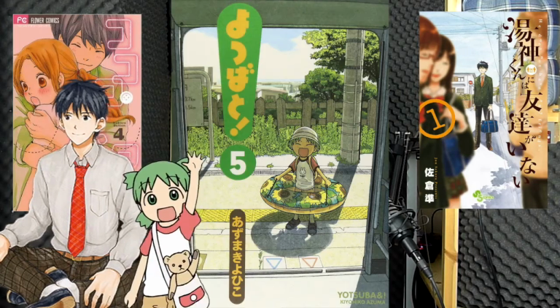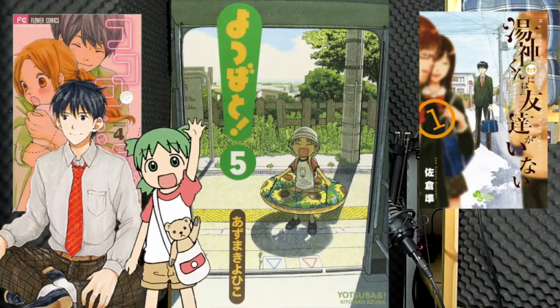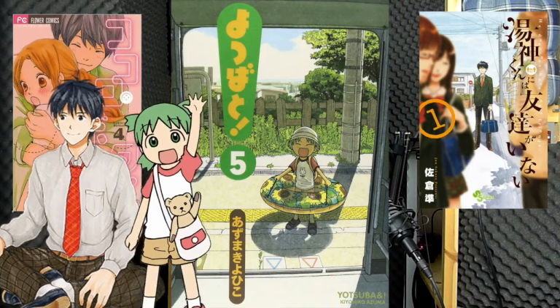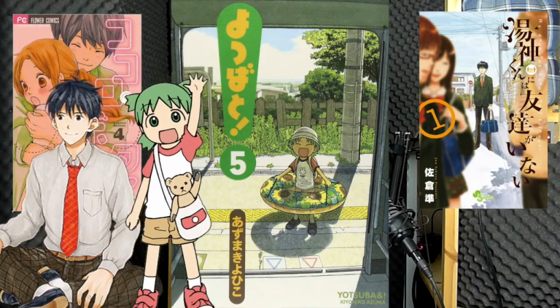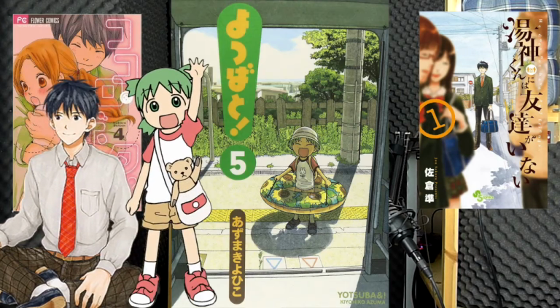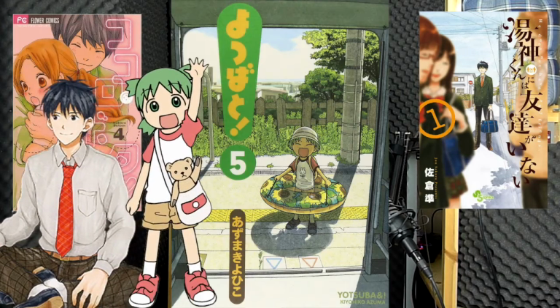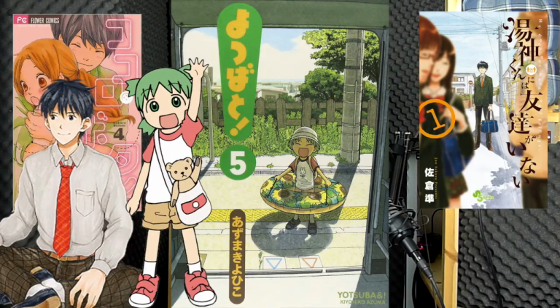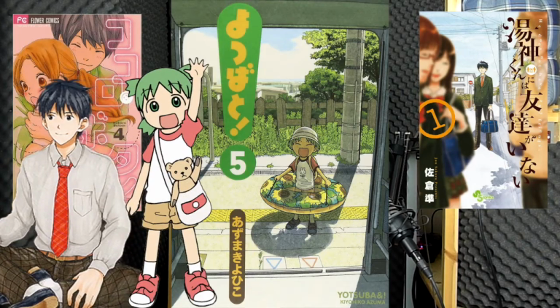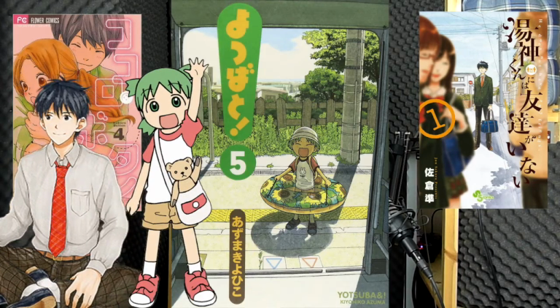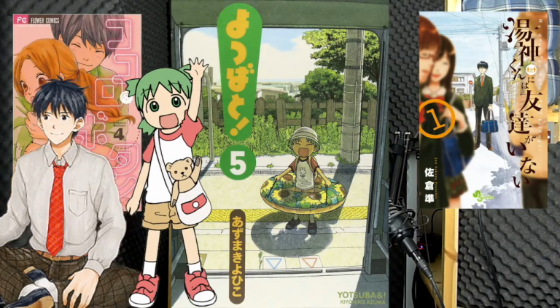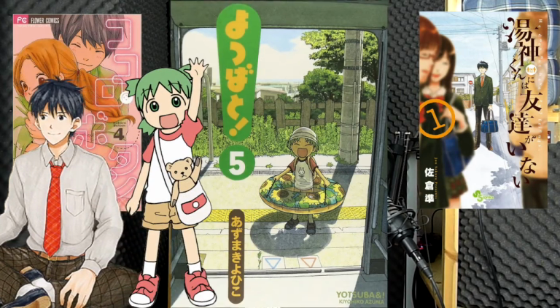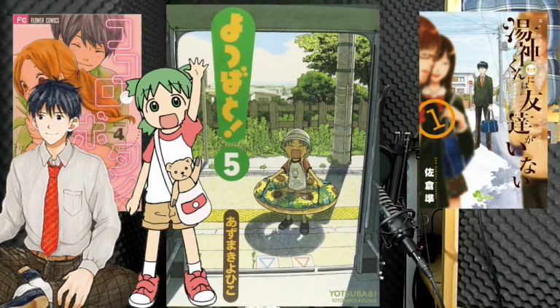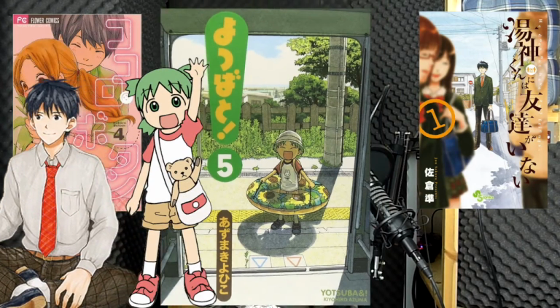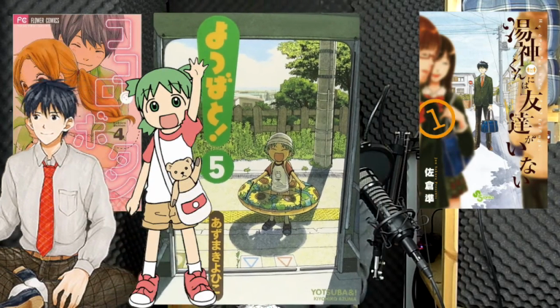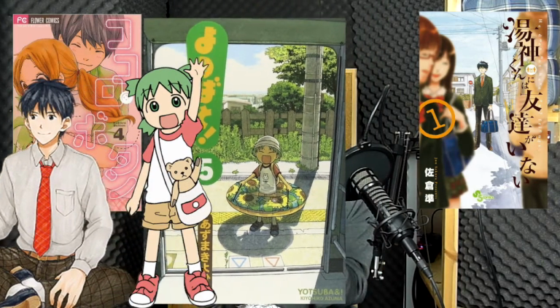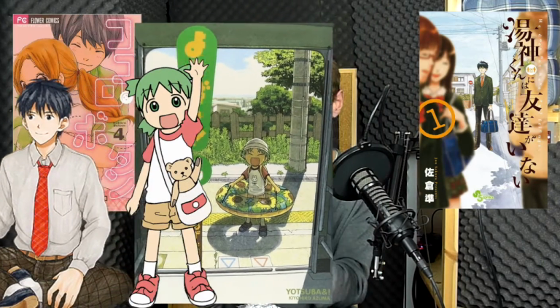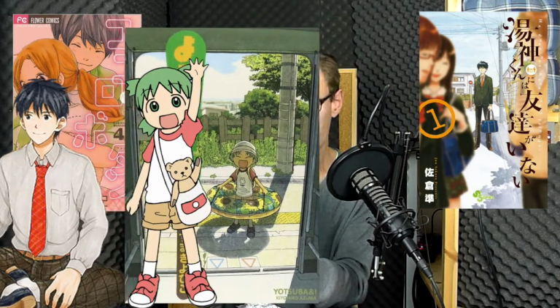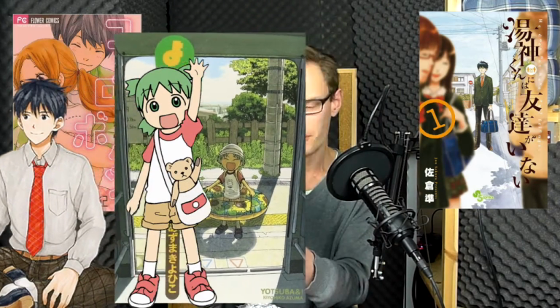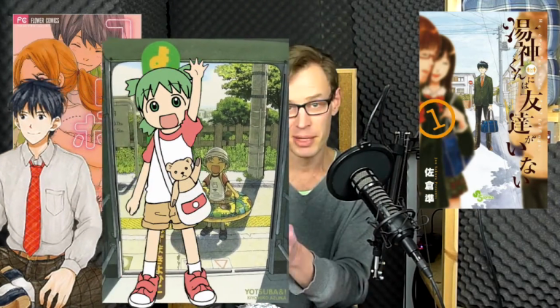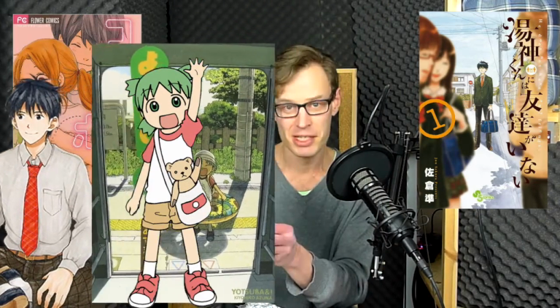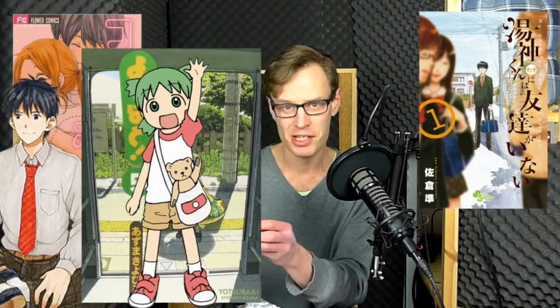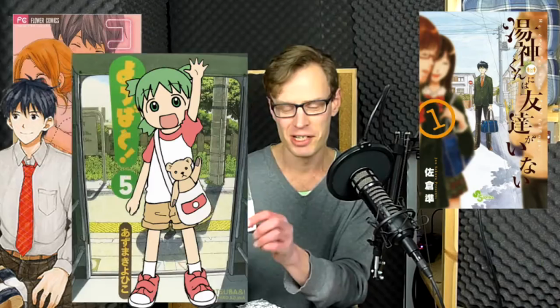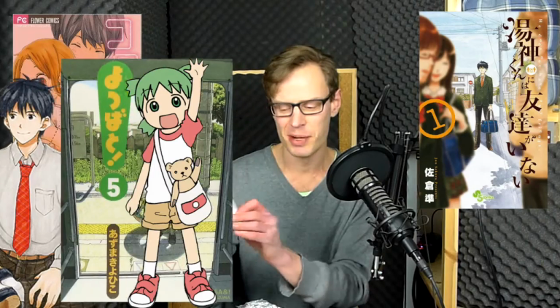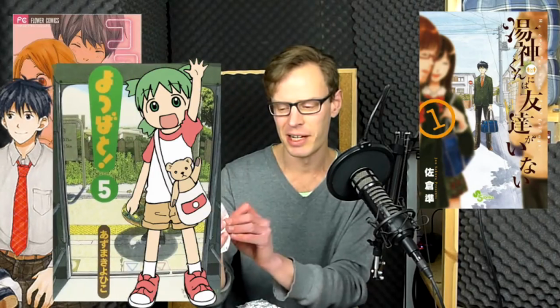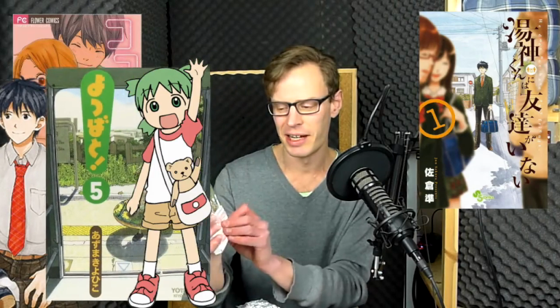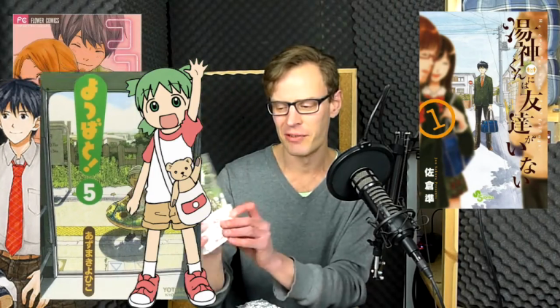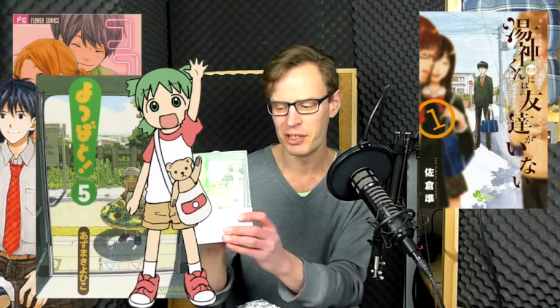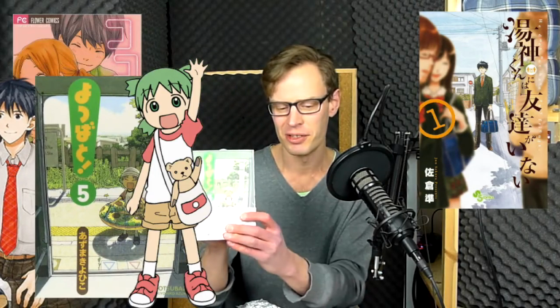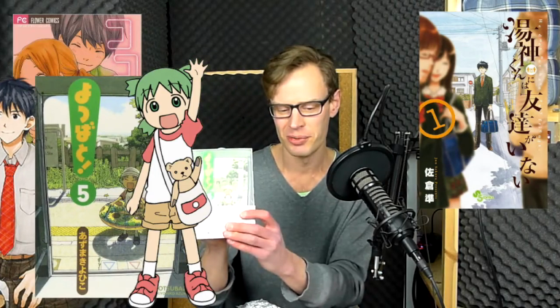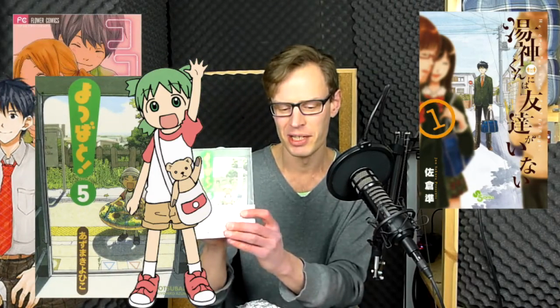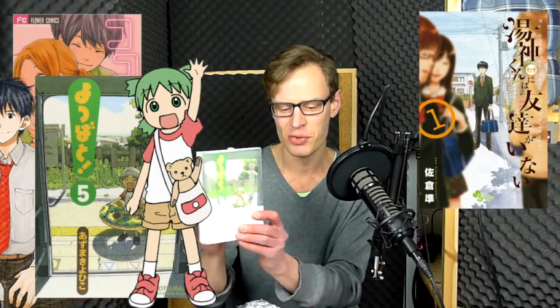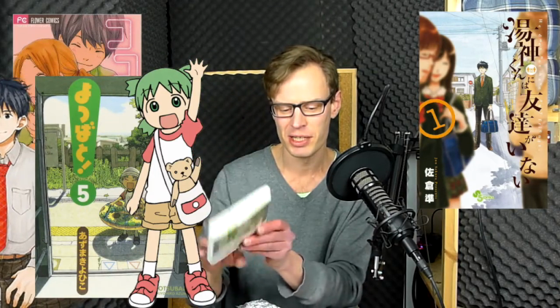Yotsubato, Volume 5 — the best children's manga ever. Really sweet.